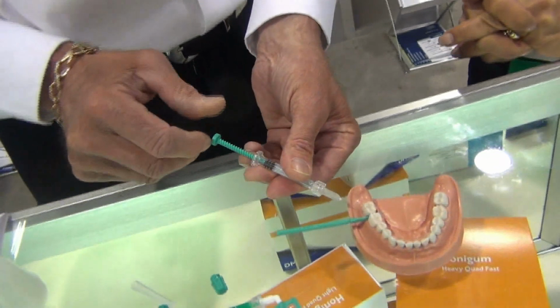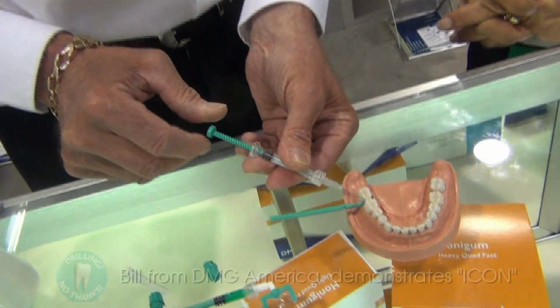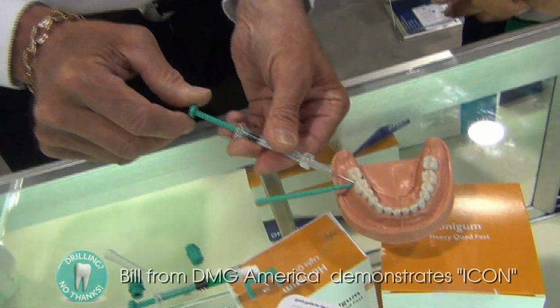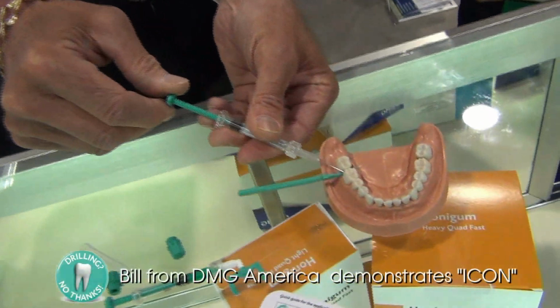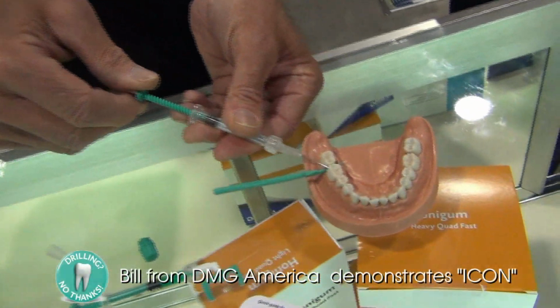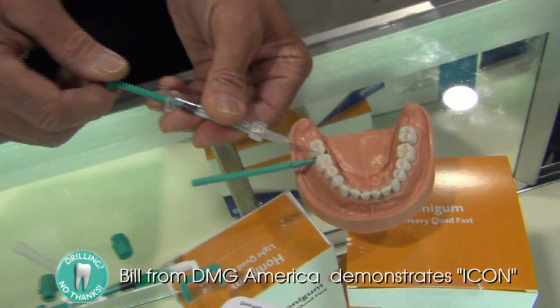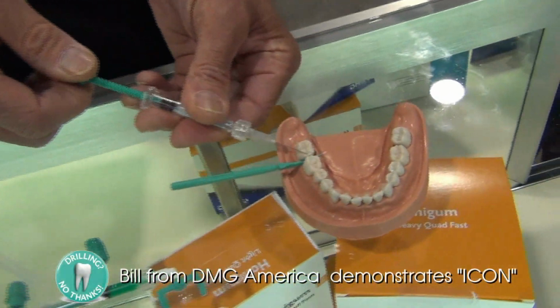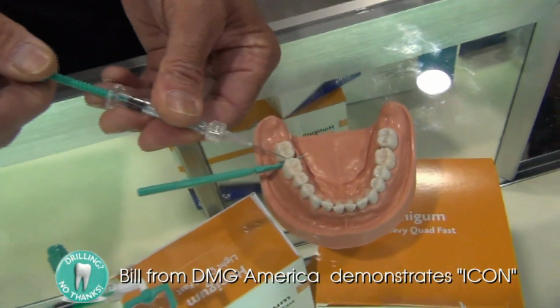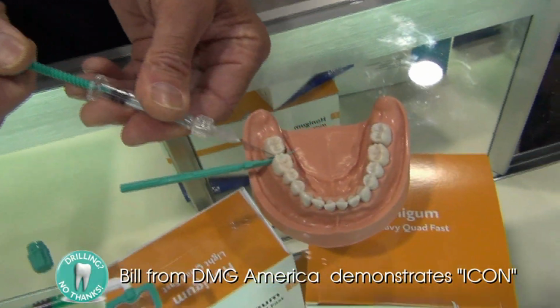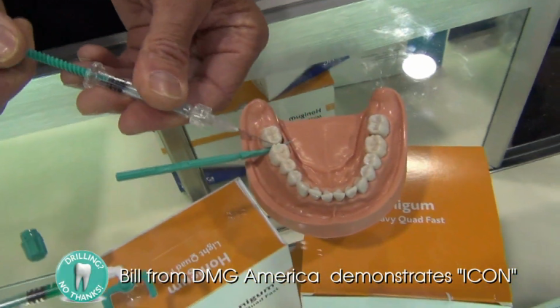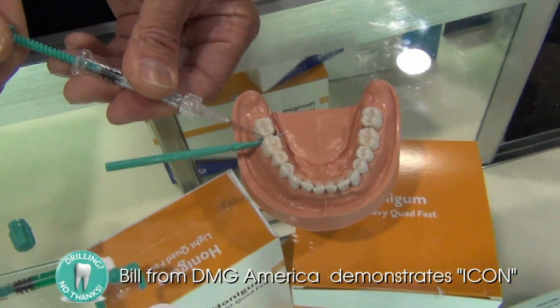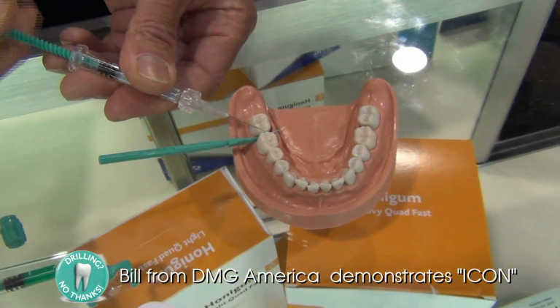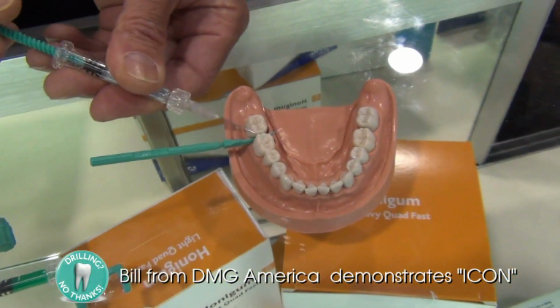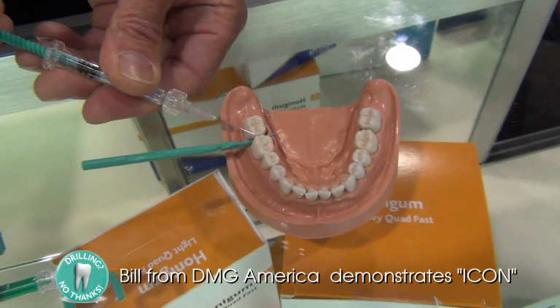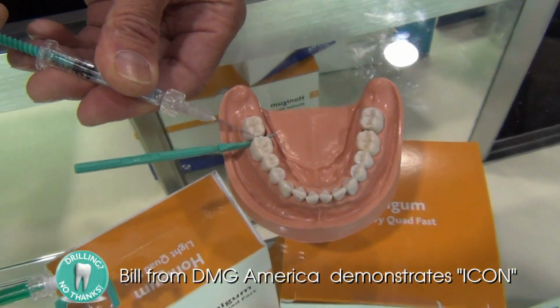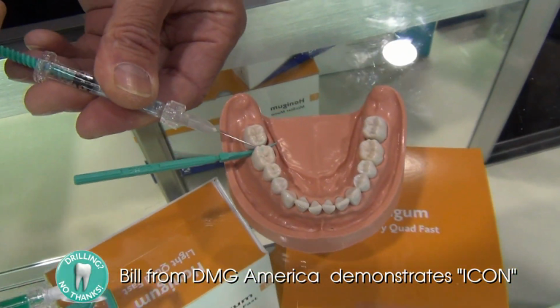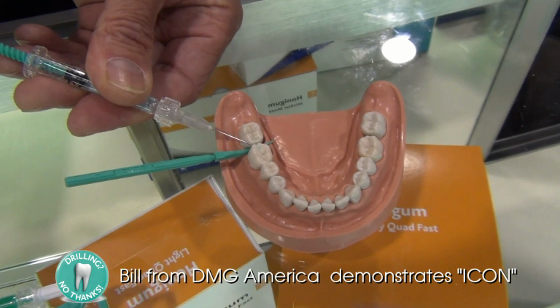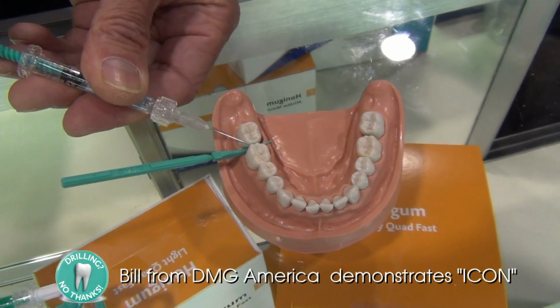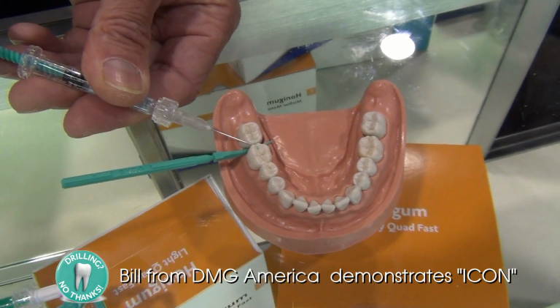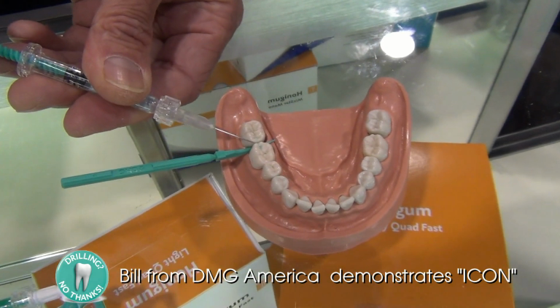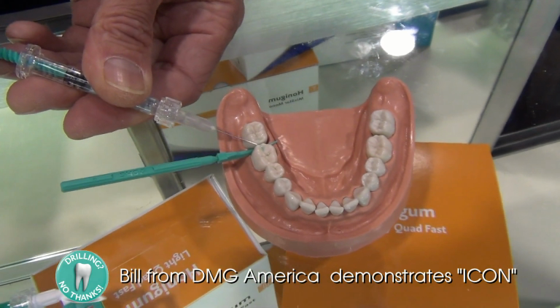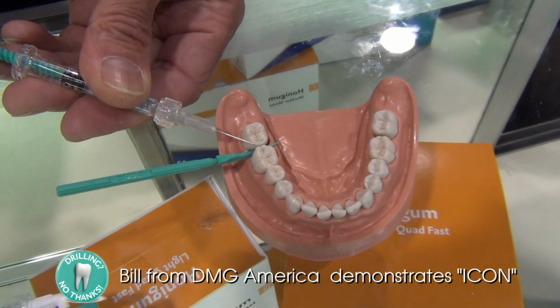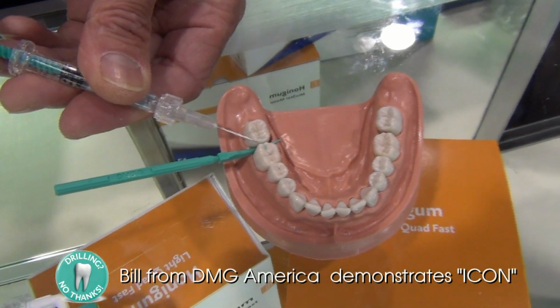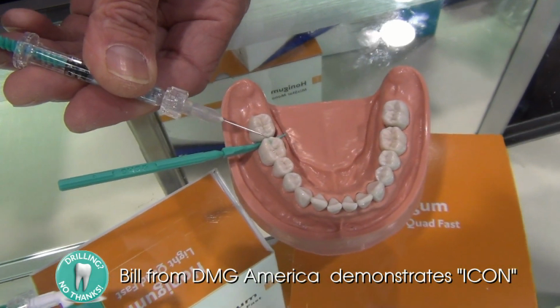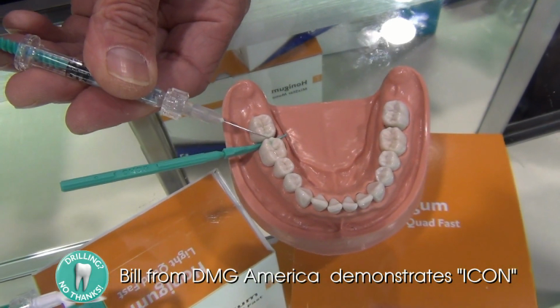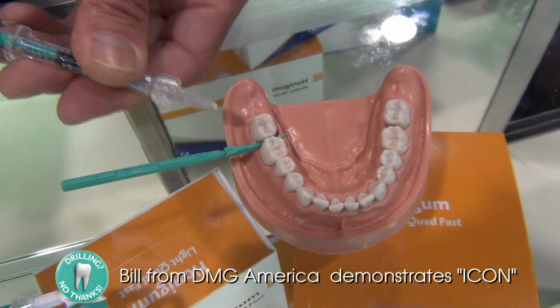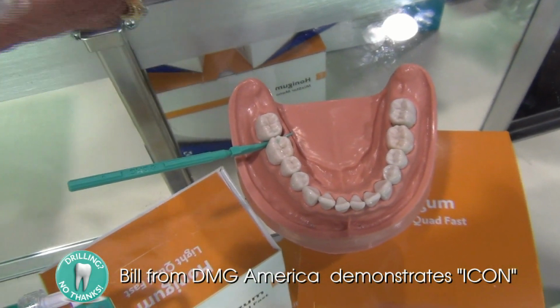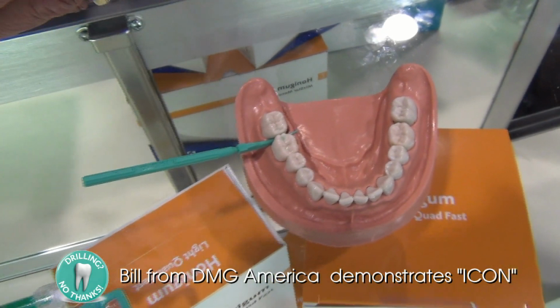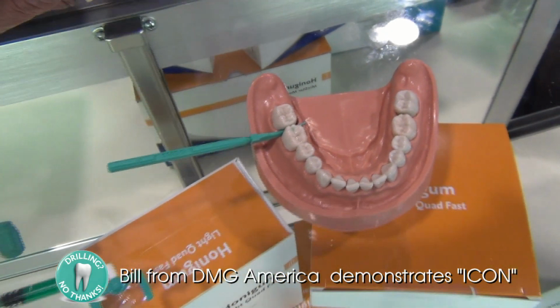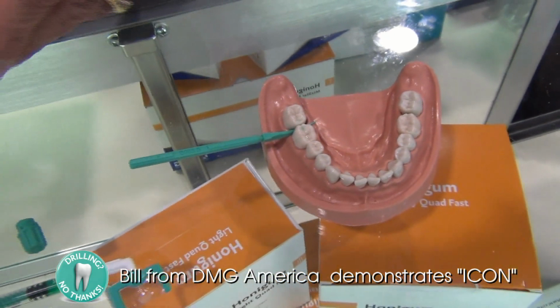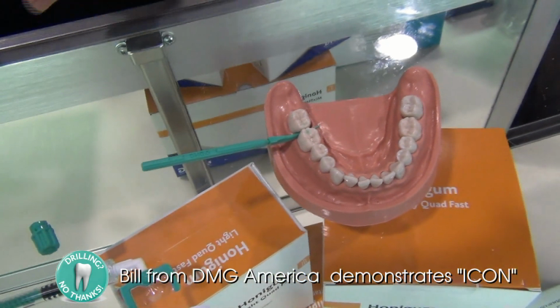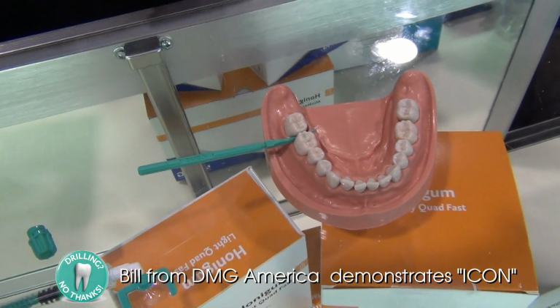Place it as such, twist it, let it soak into the tooth for 30 seconds, and then we air dry it.